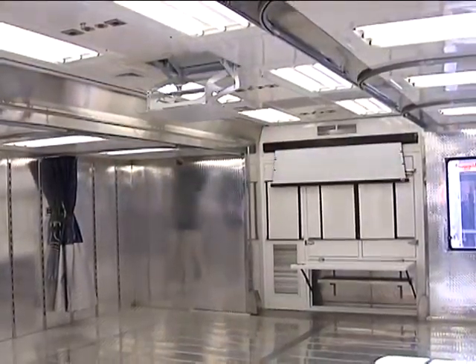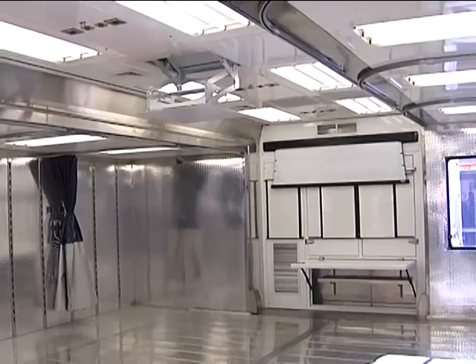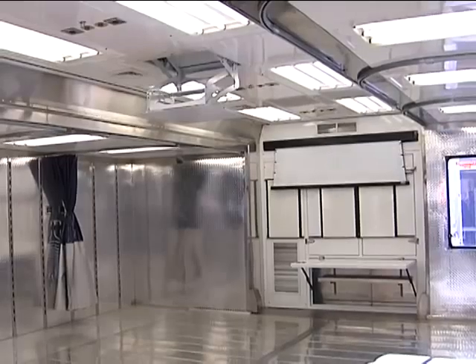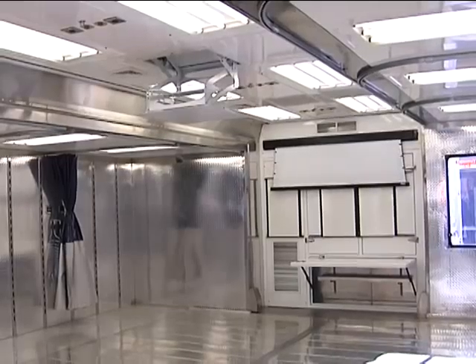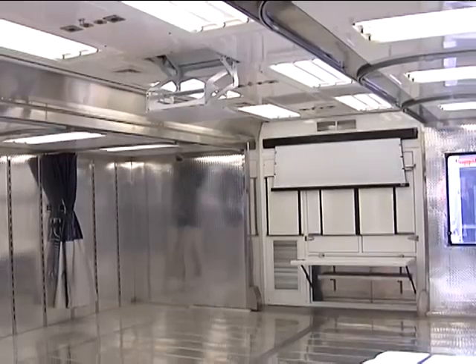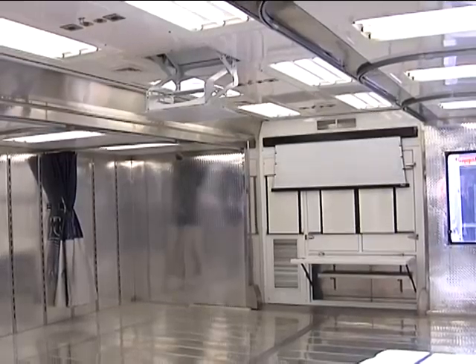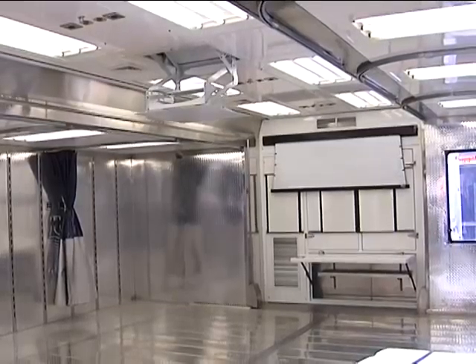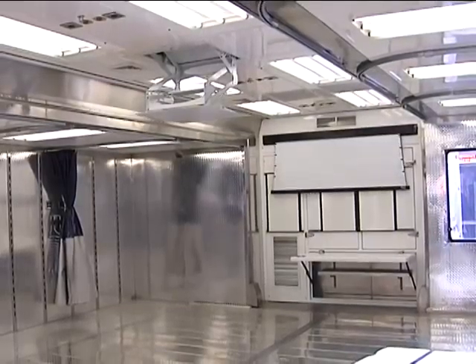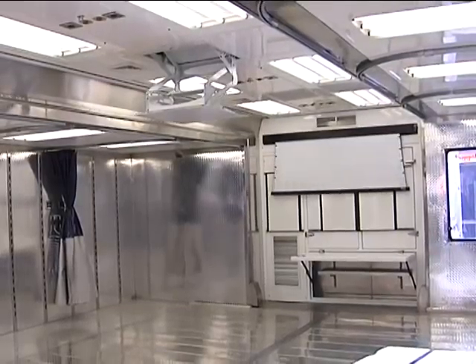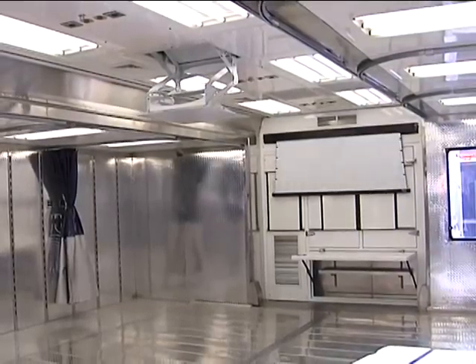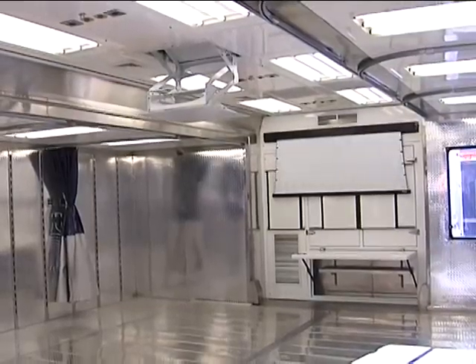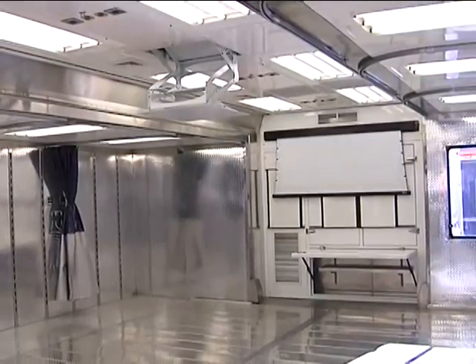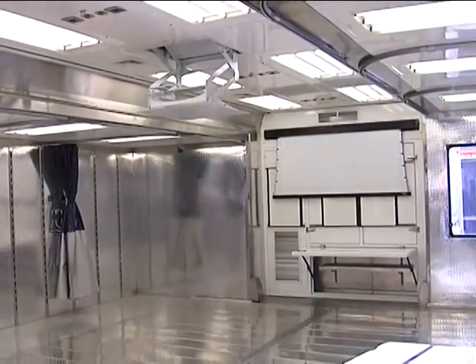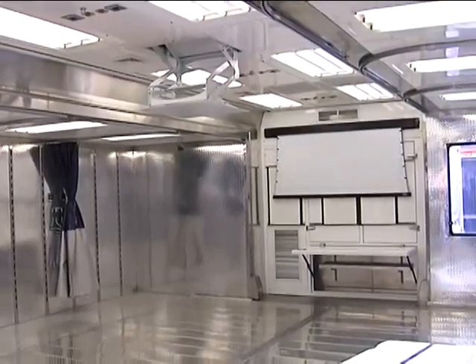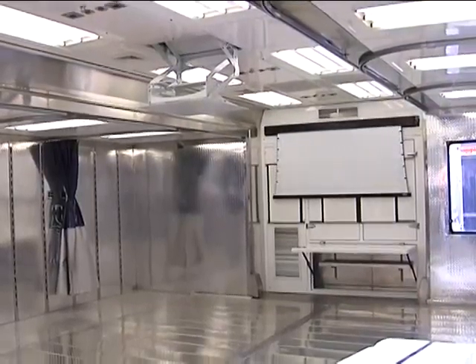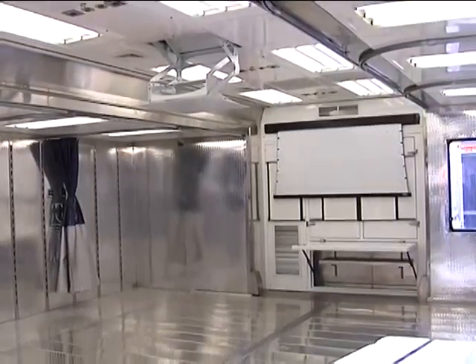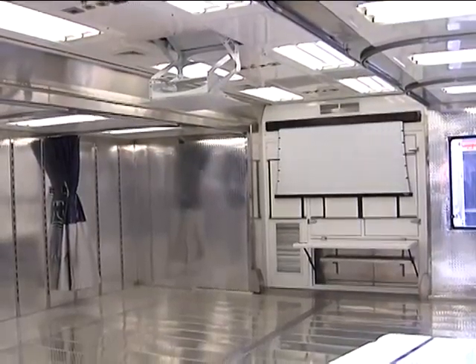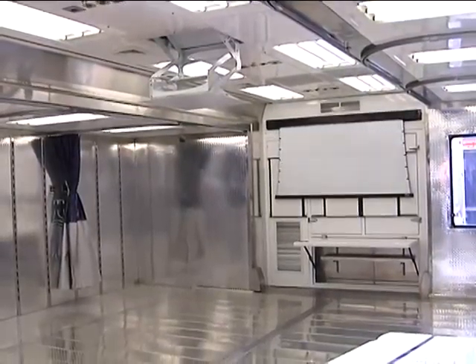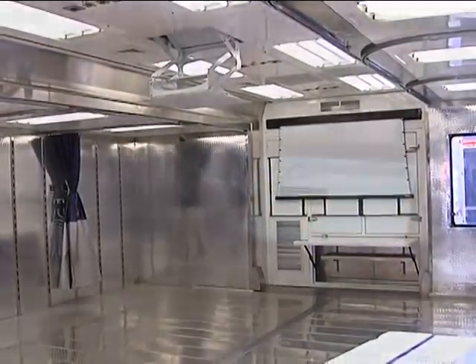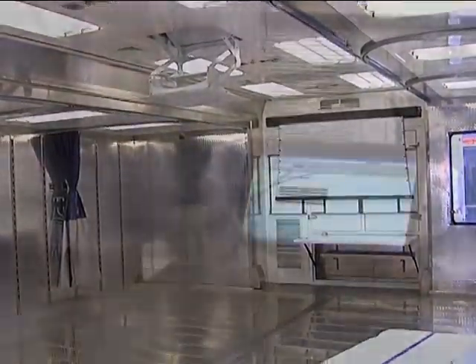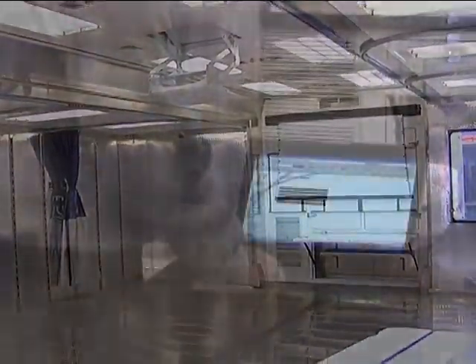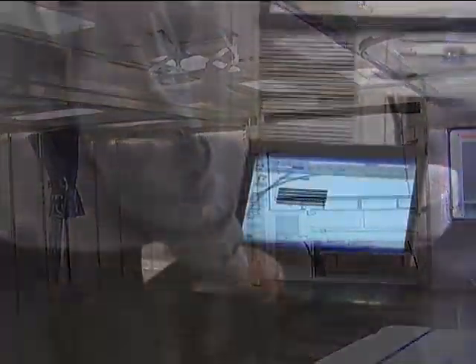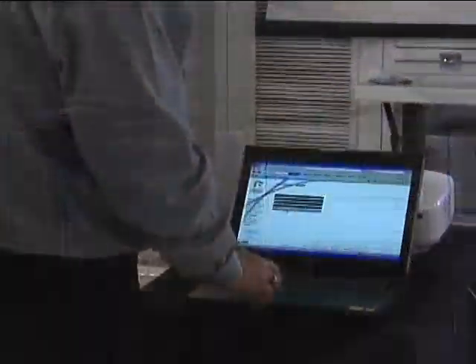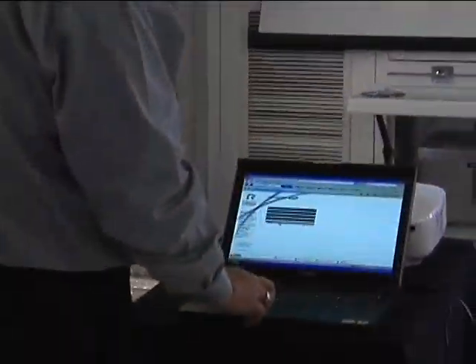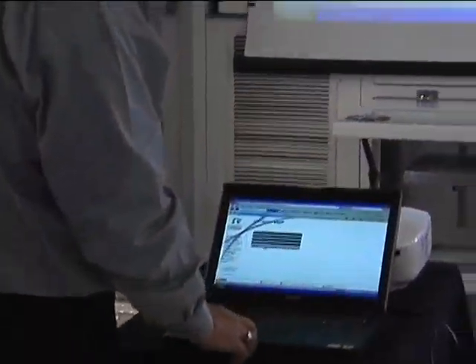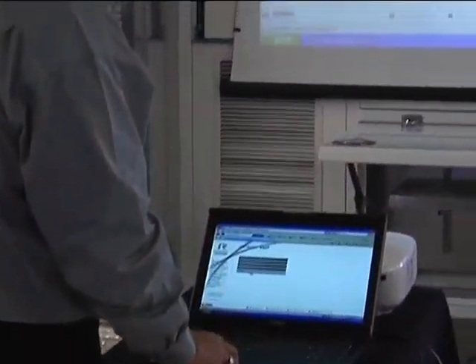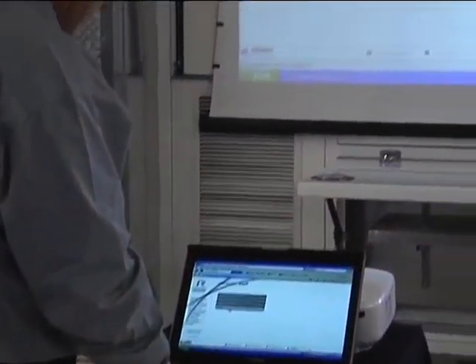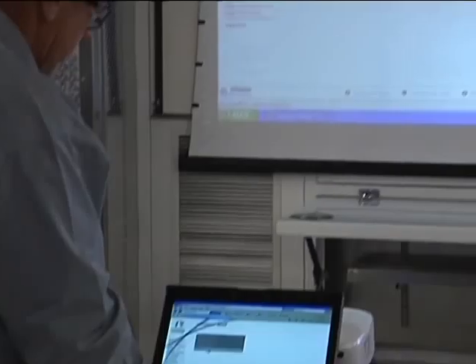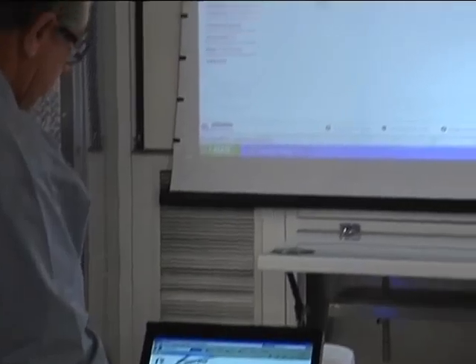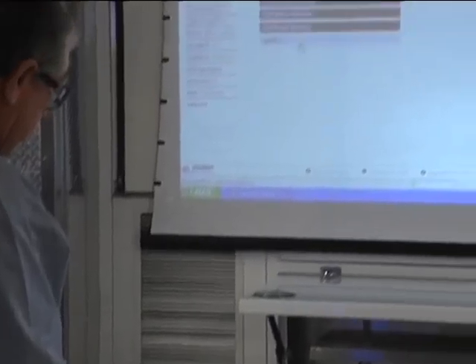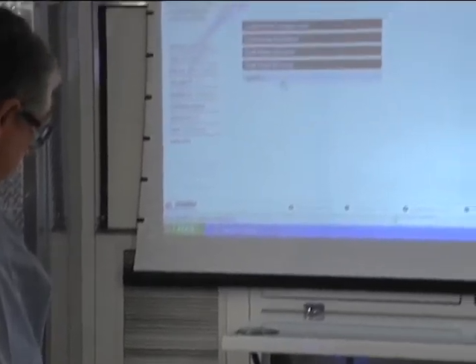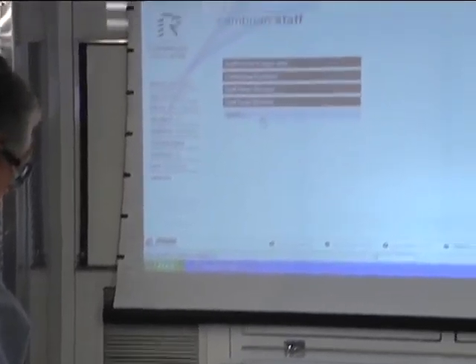Inside, it has all the features of a high-tech classroom, including satellite feed.